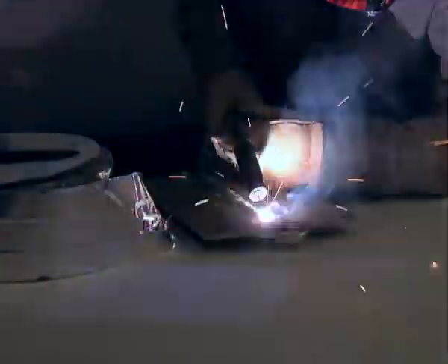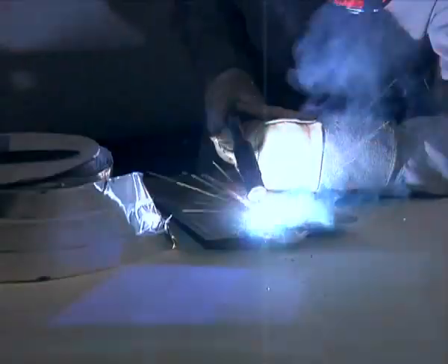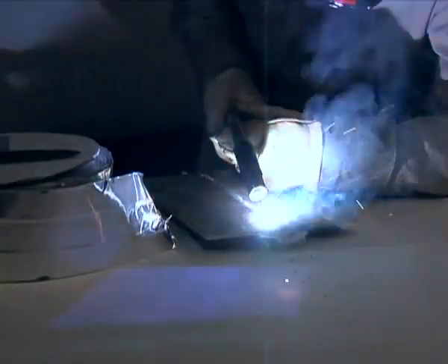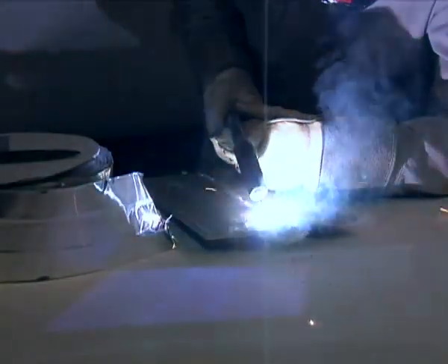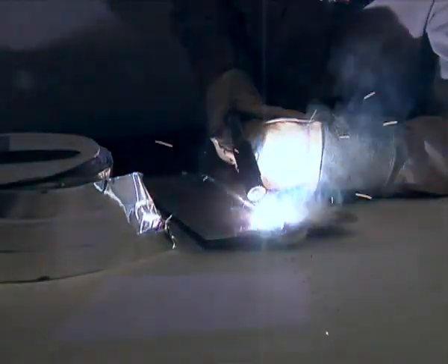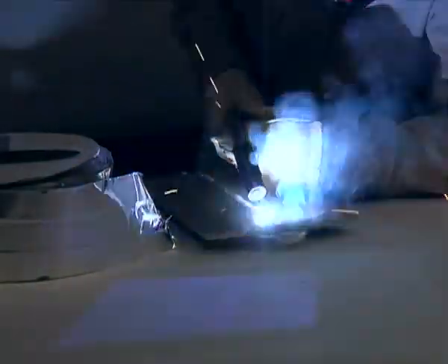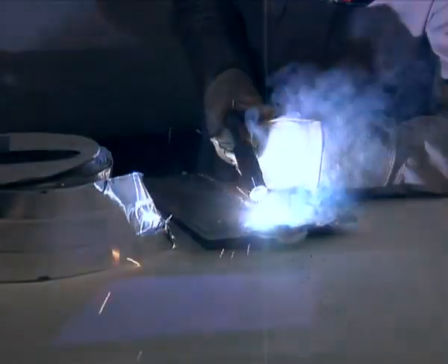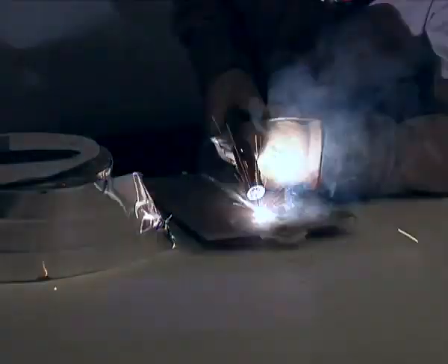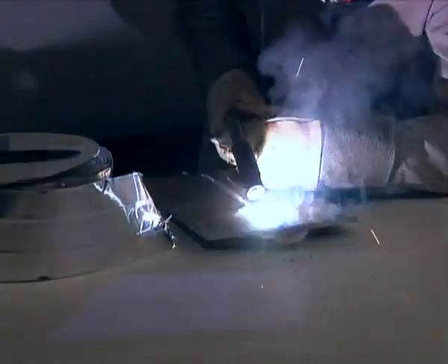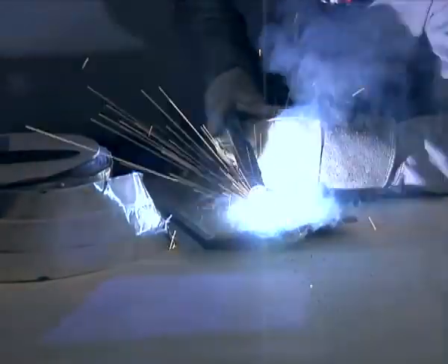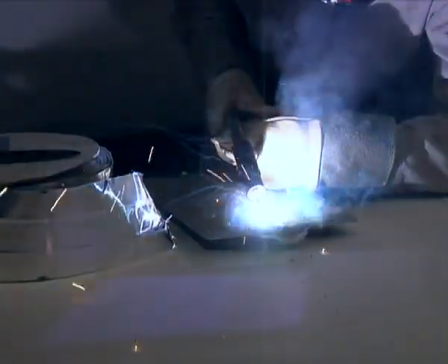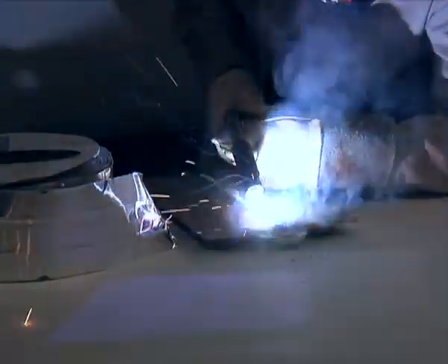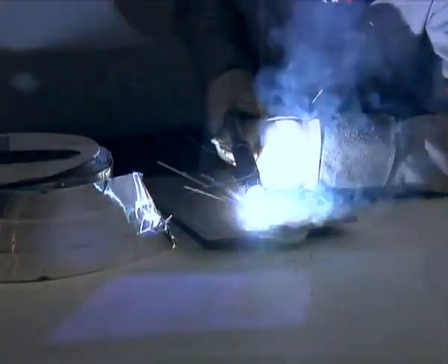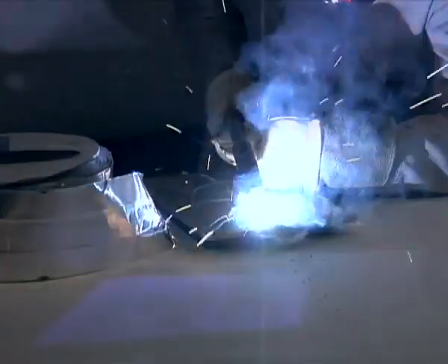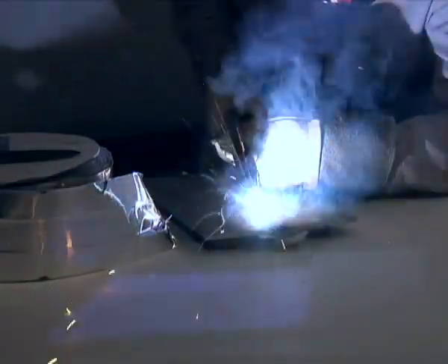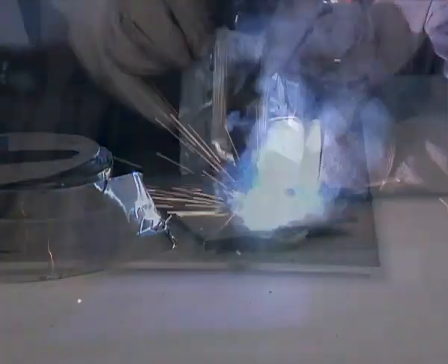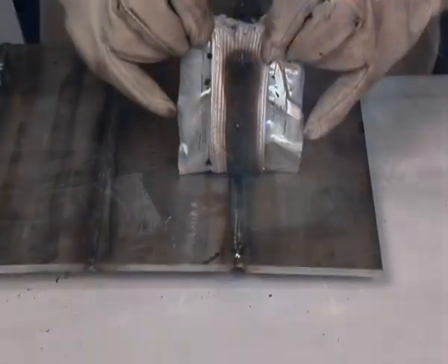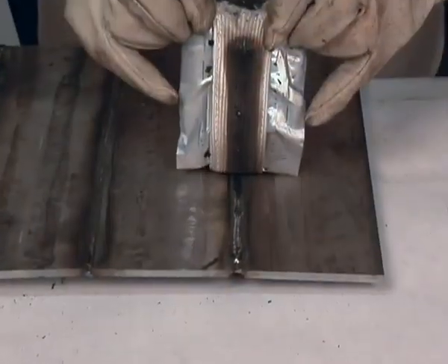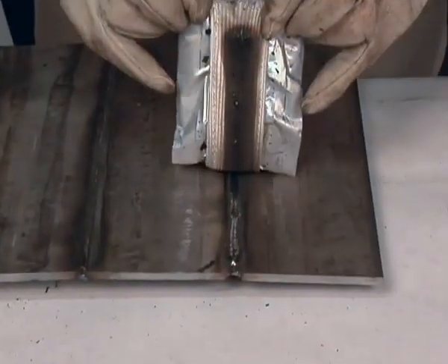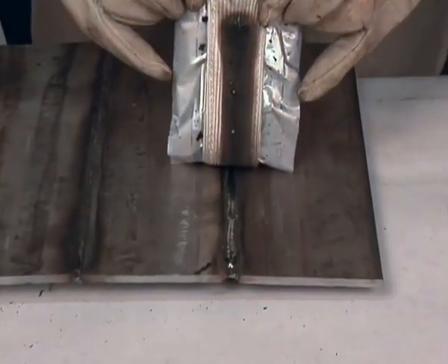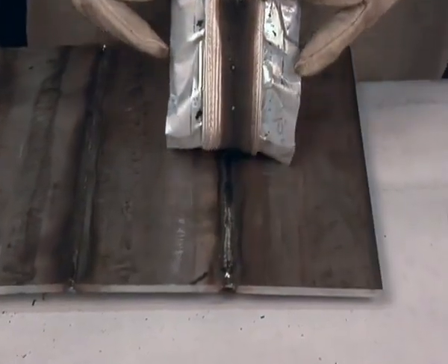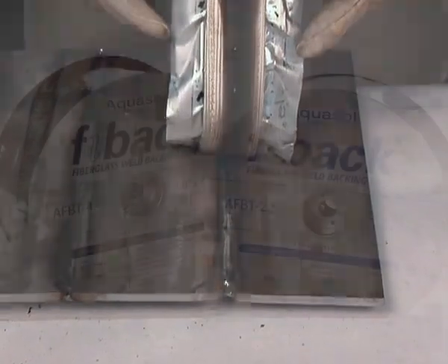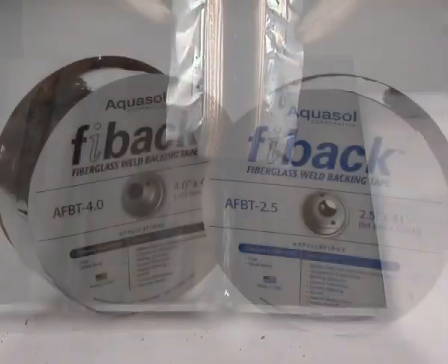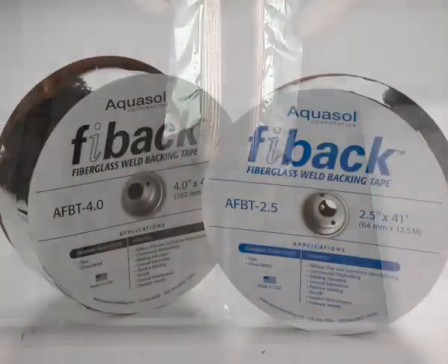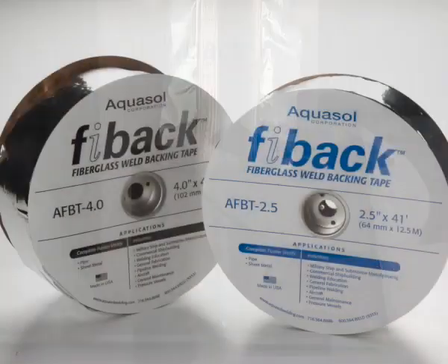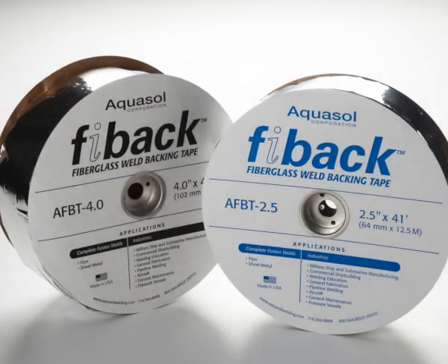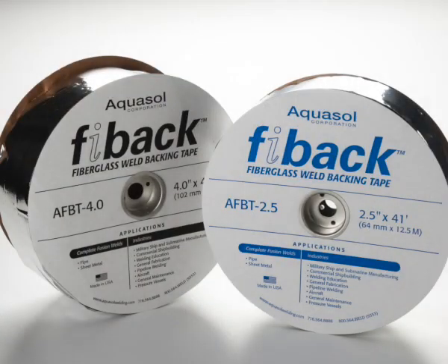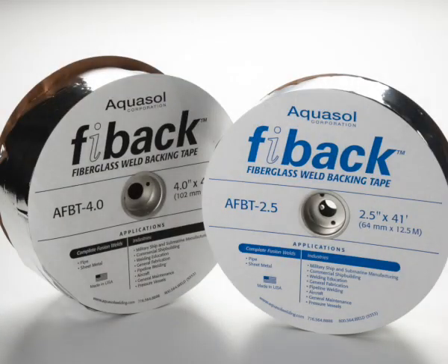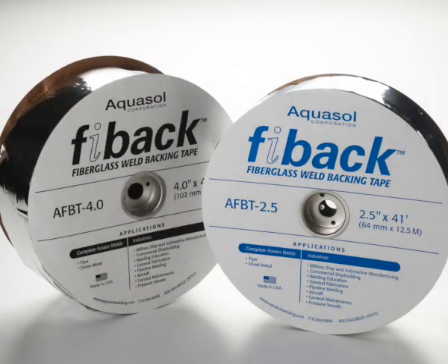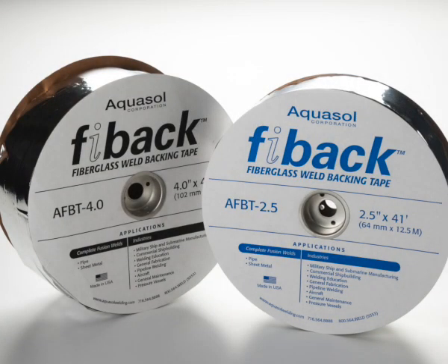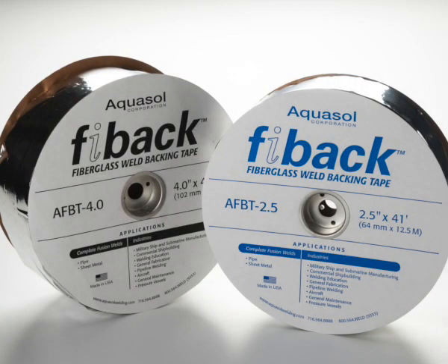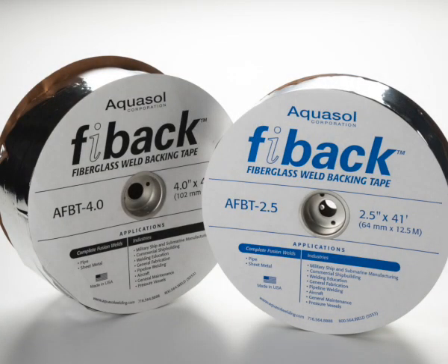Eliminate the need for back purging without sacrificing productivity while achieving a high quality finish. Choose Fibak.